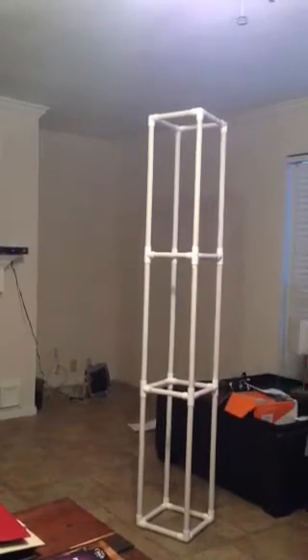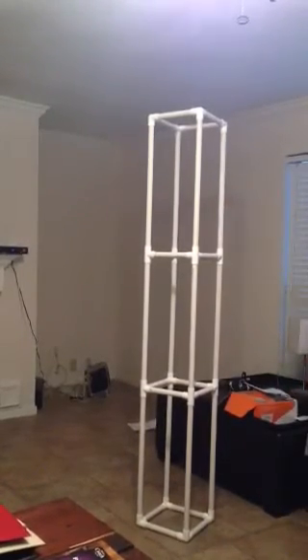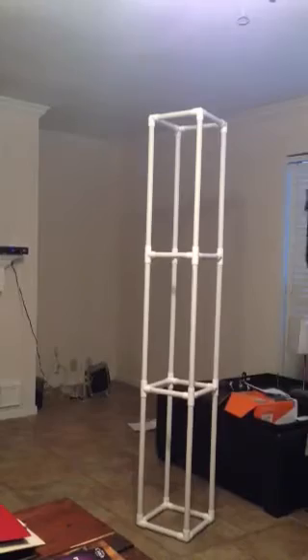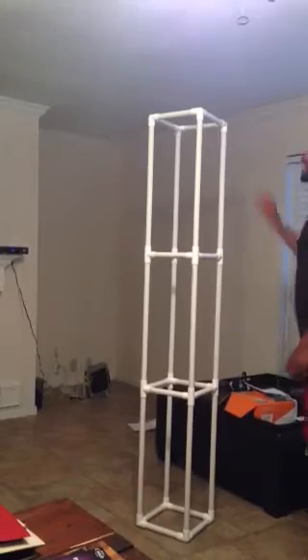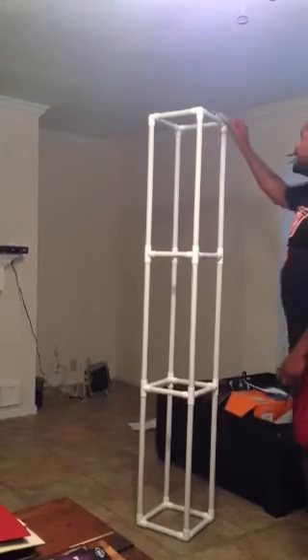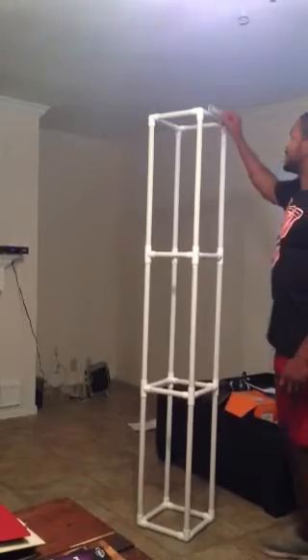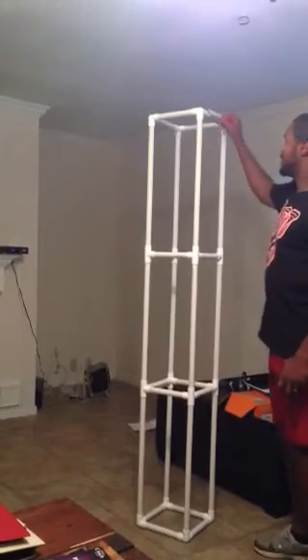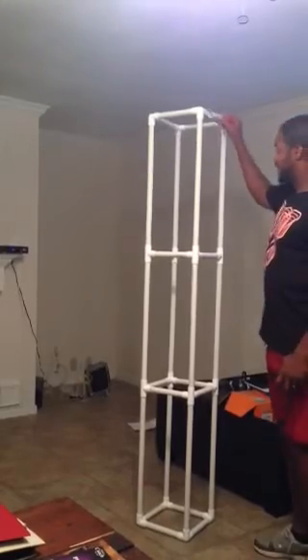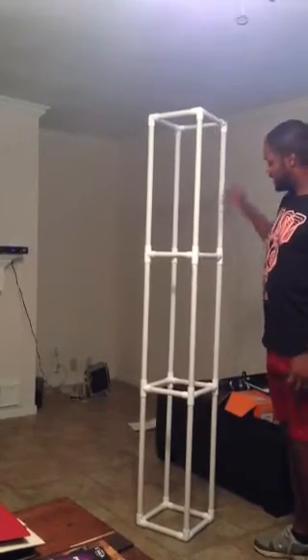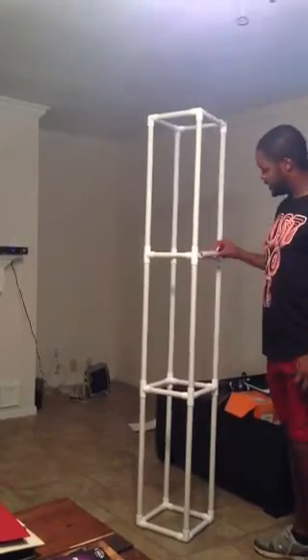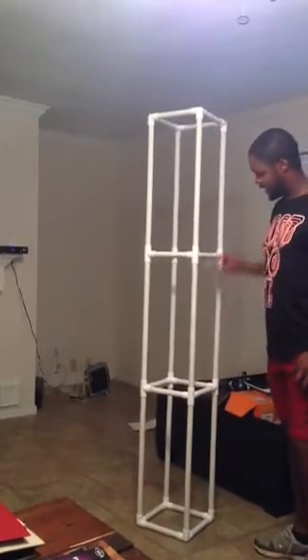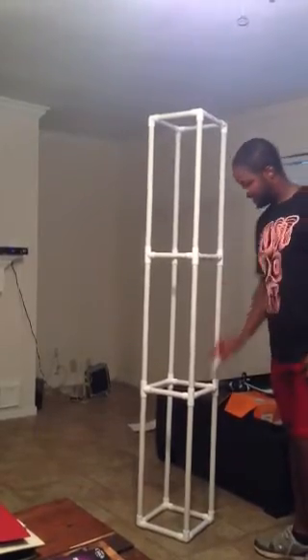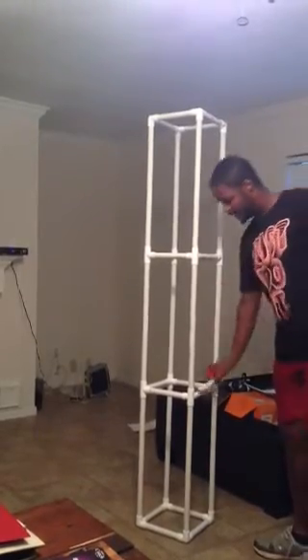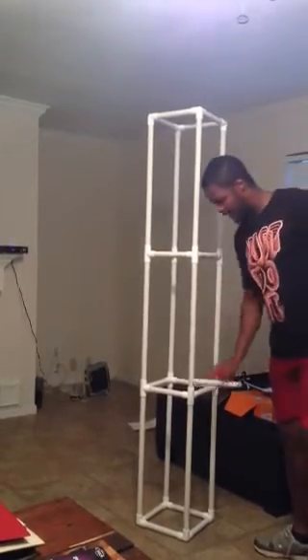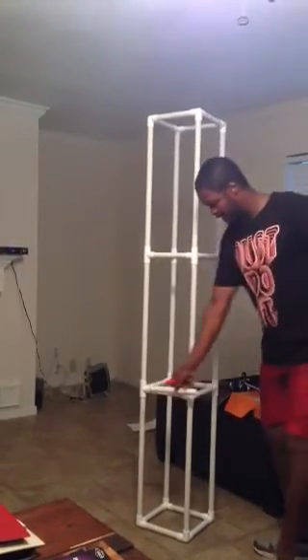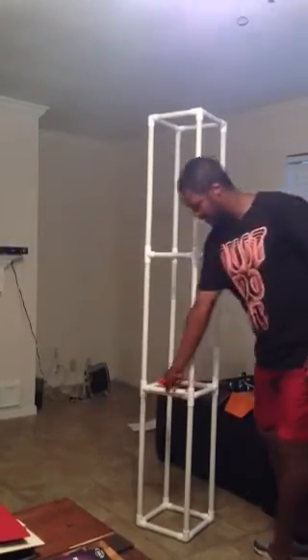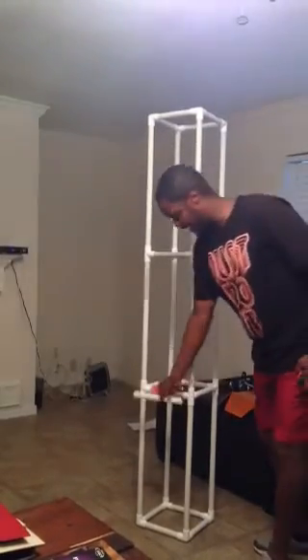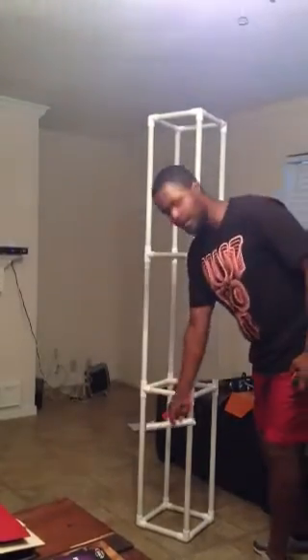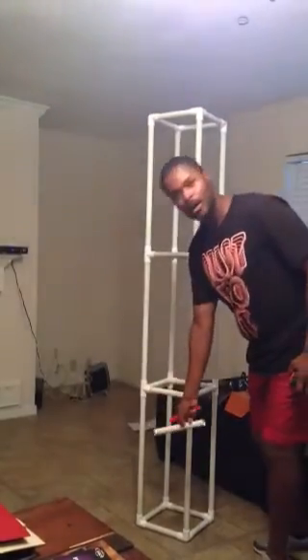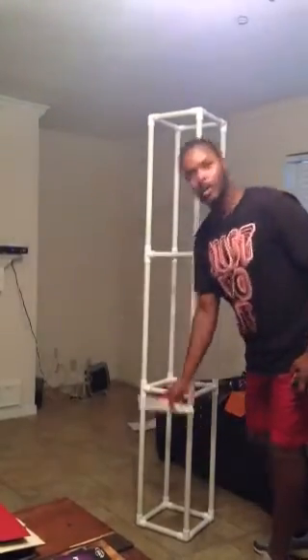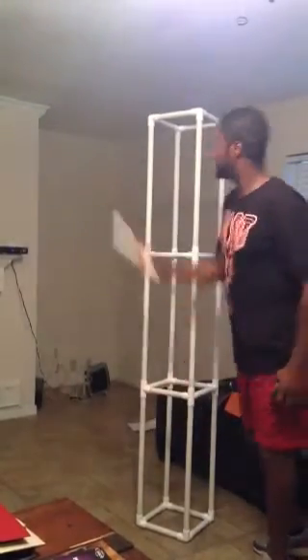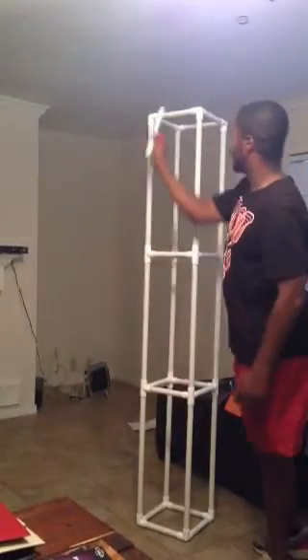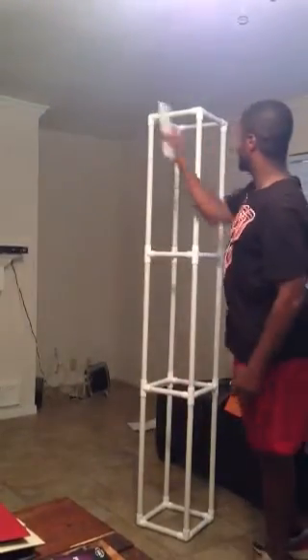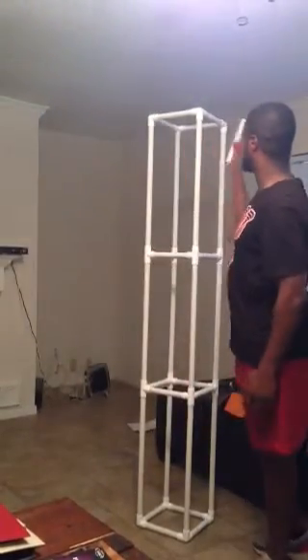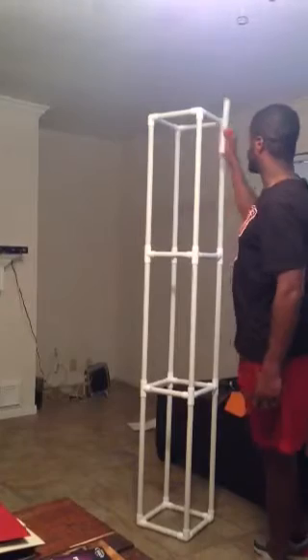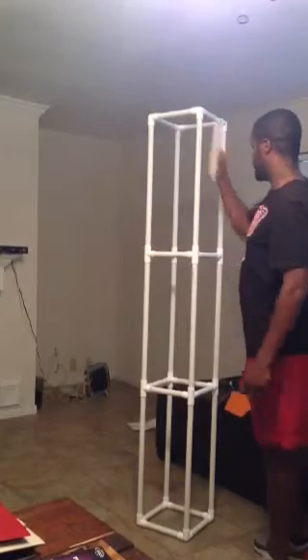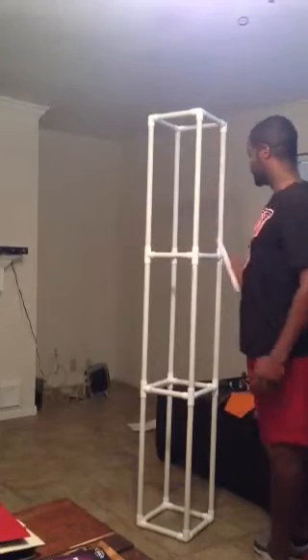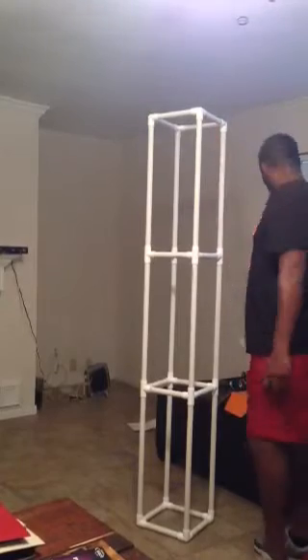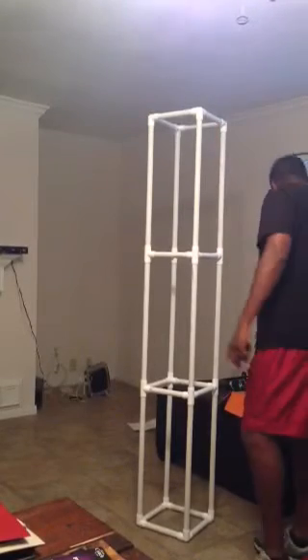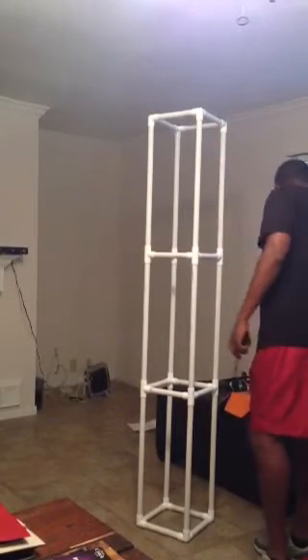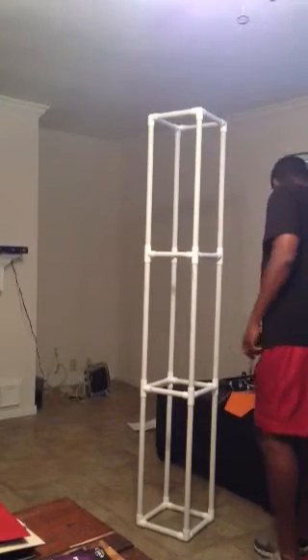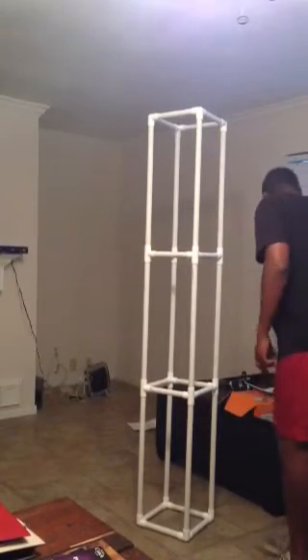By 9 inches all the way down on the crossbeams — those are 9 inches each.